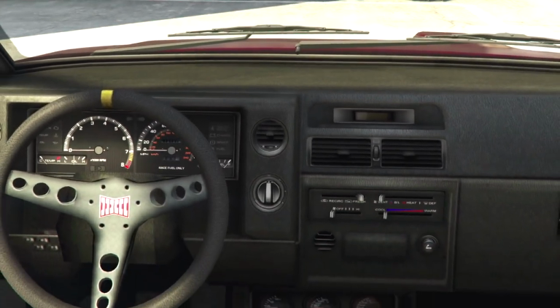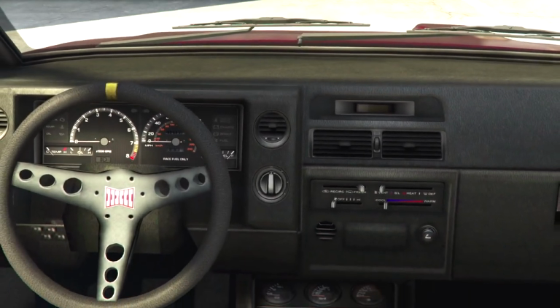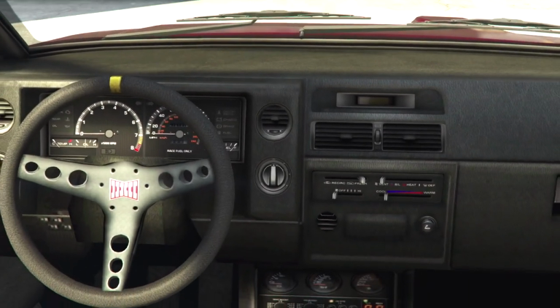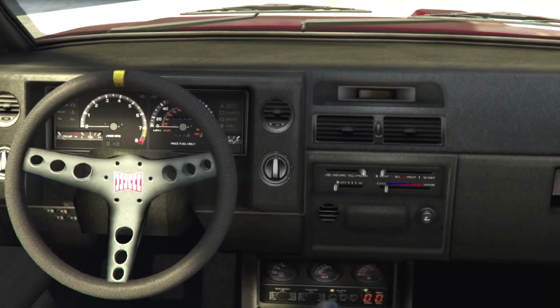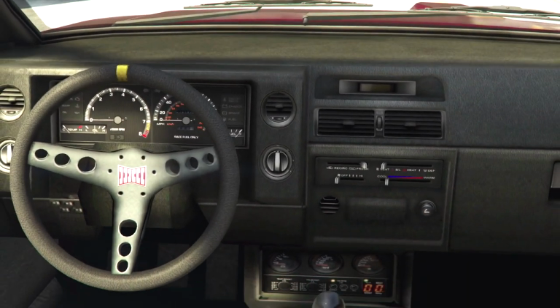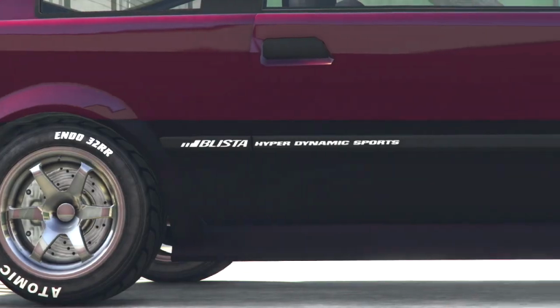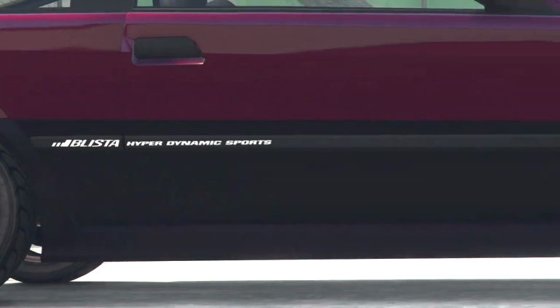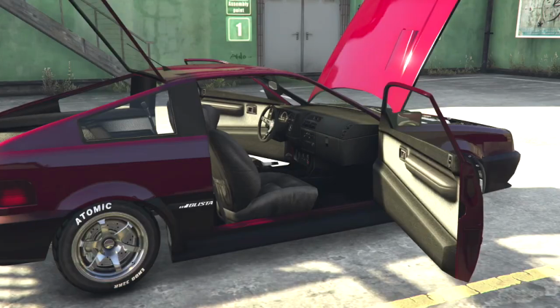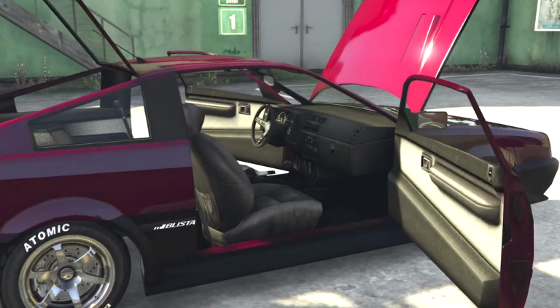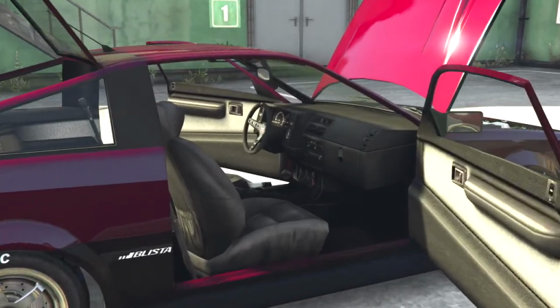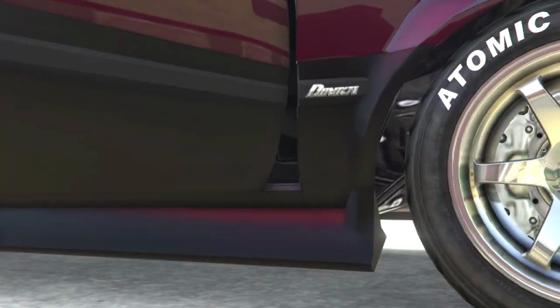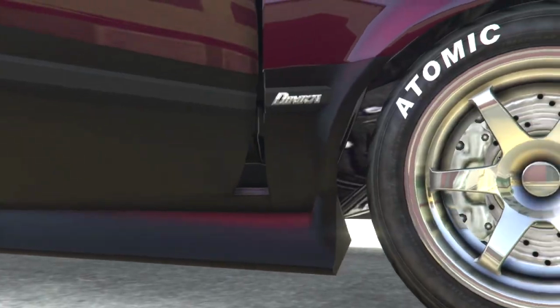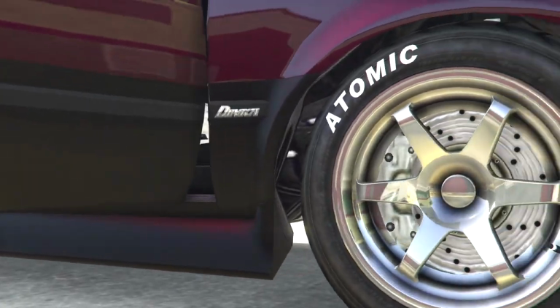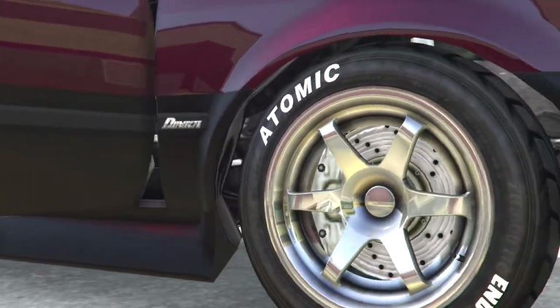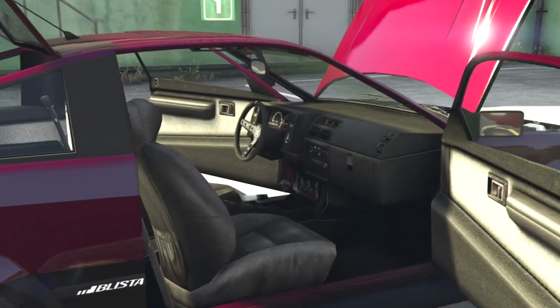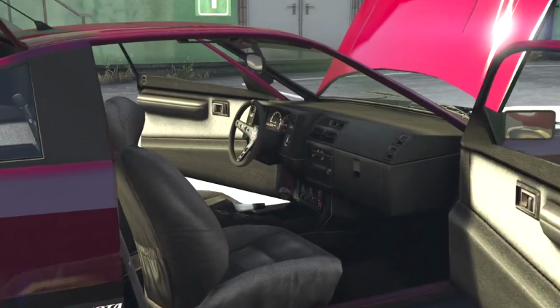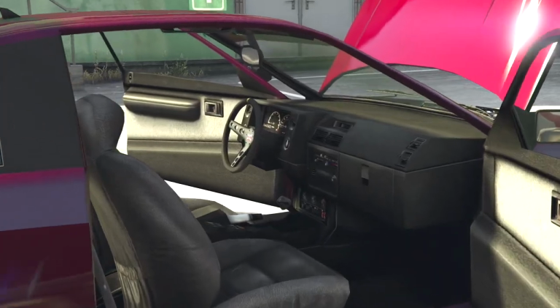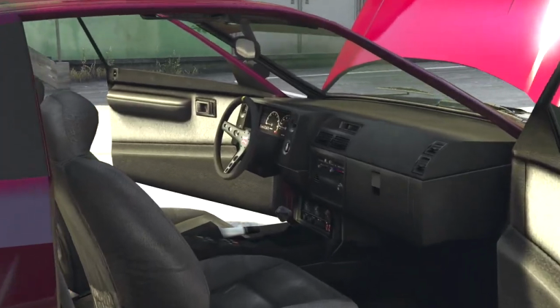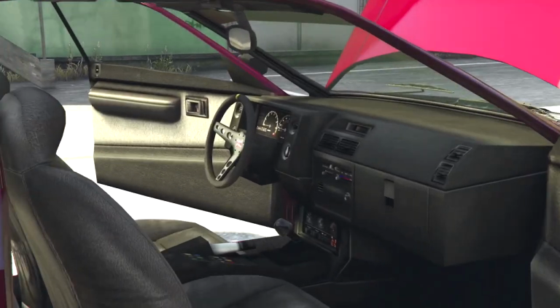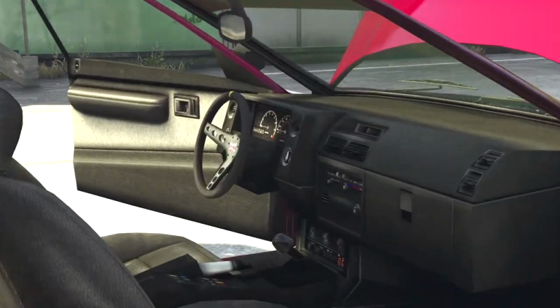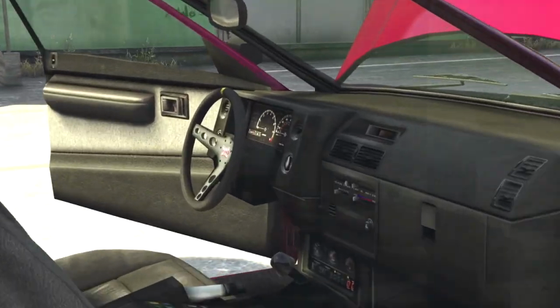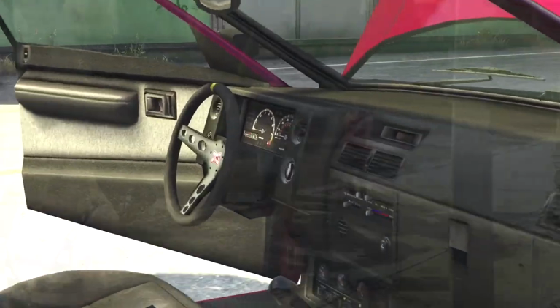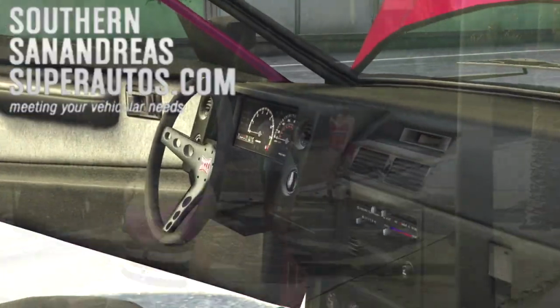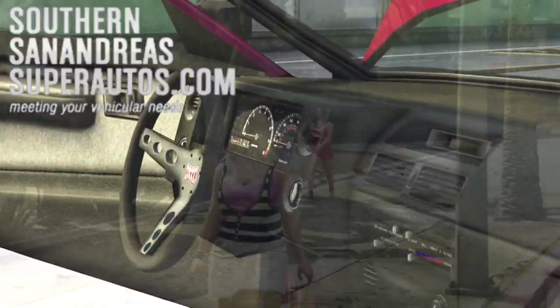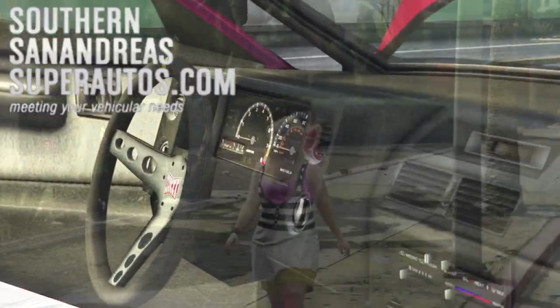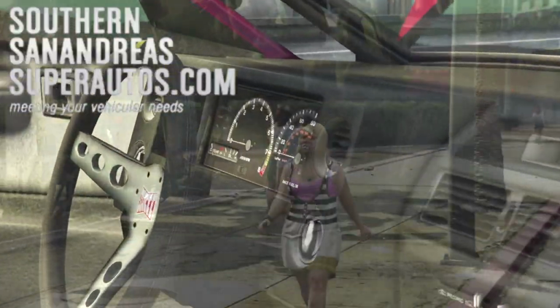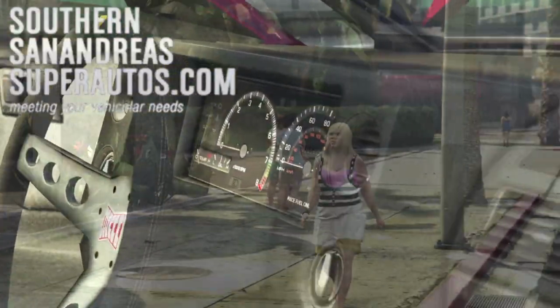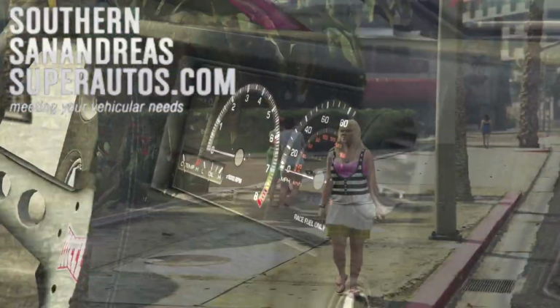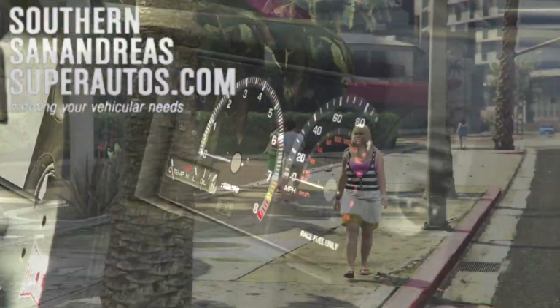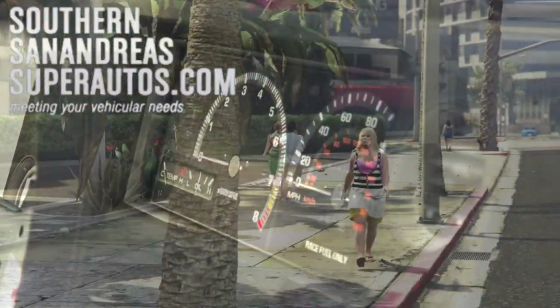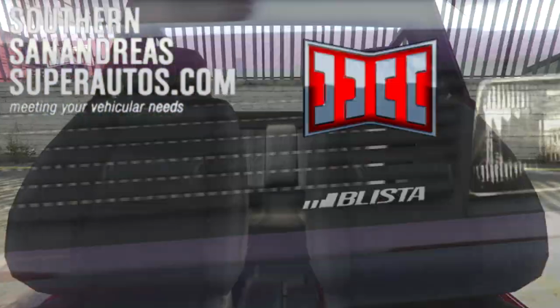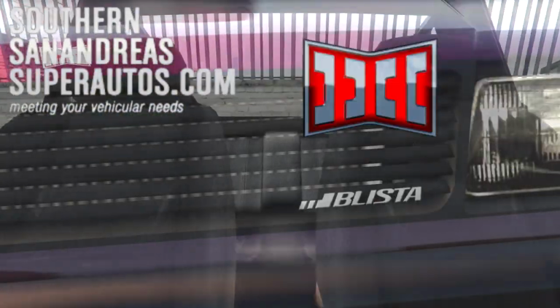The Blister Compact. Available at Southern San Andreas Super Autos.